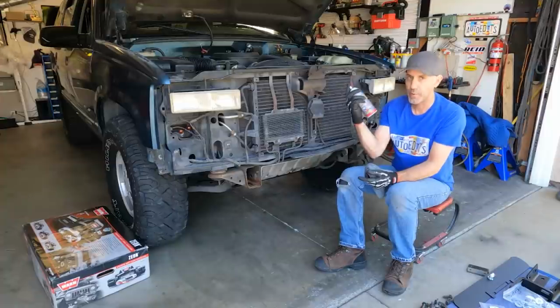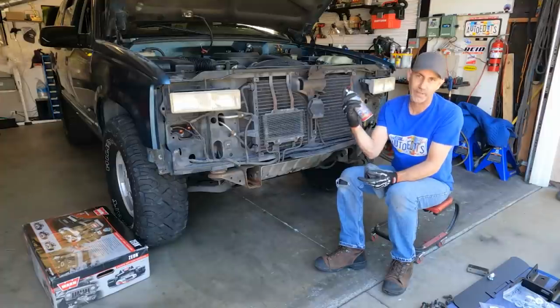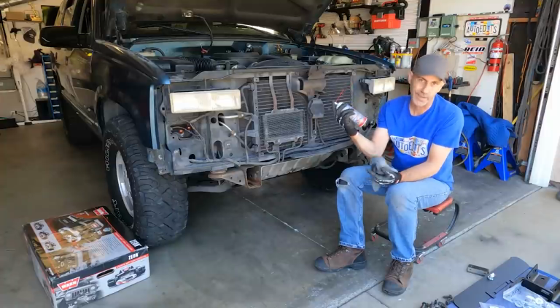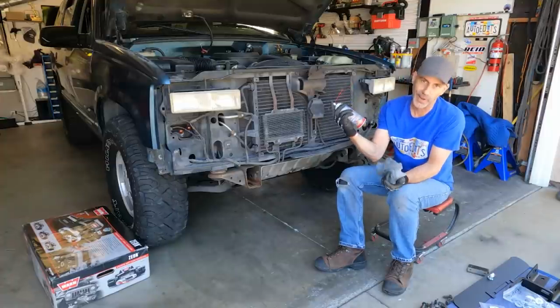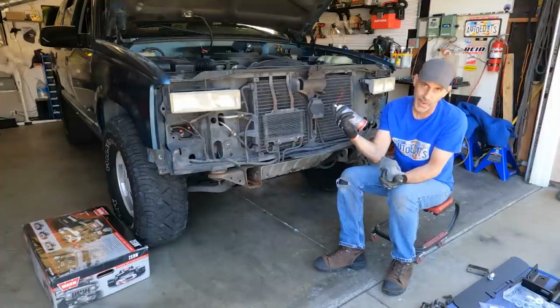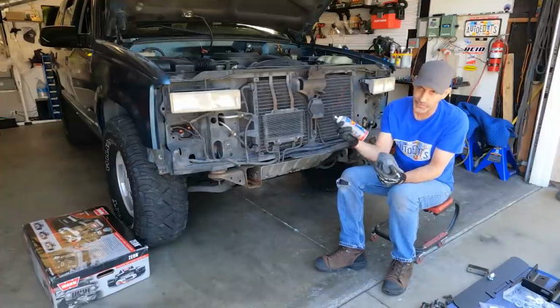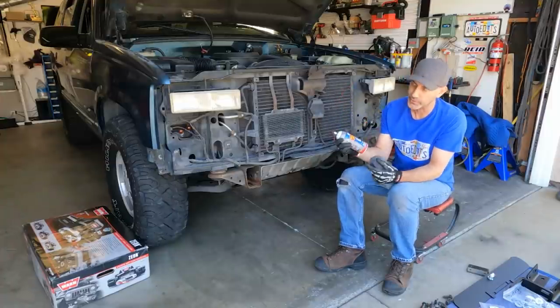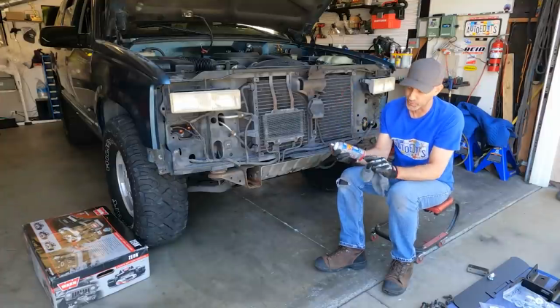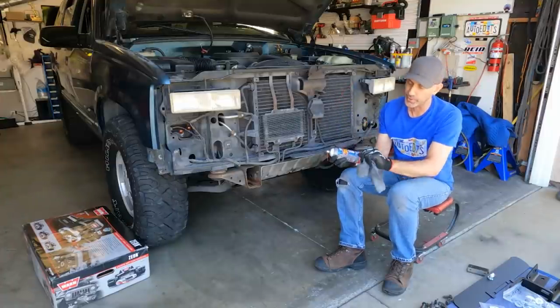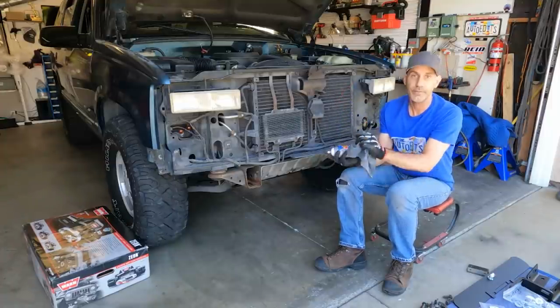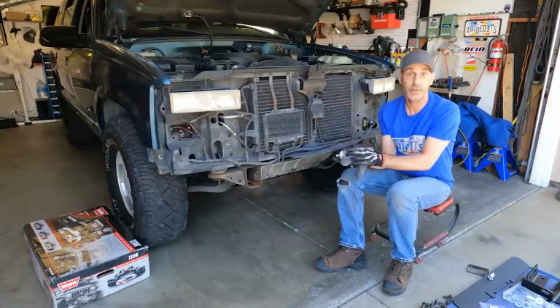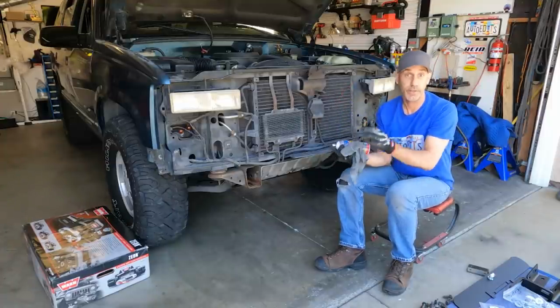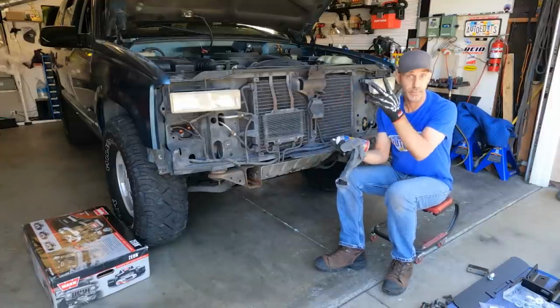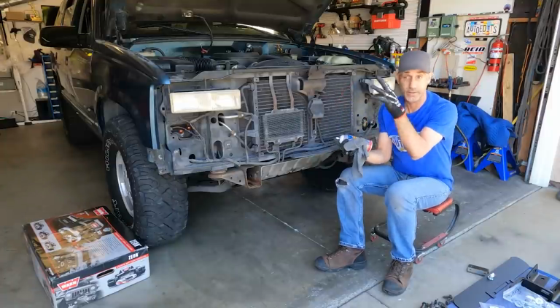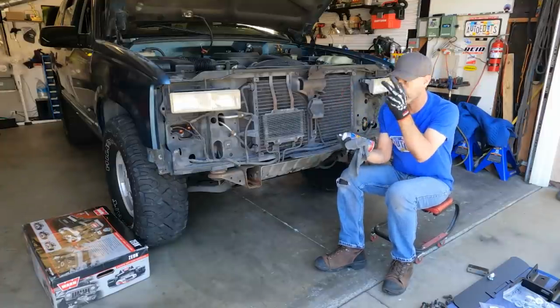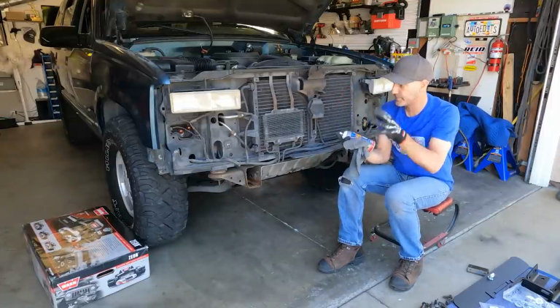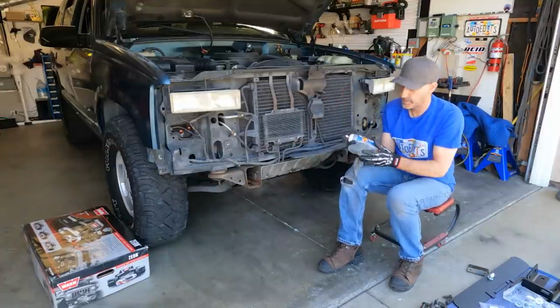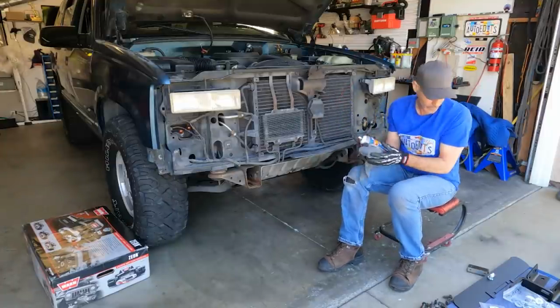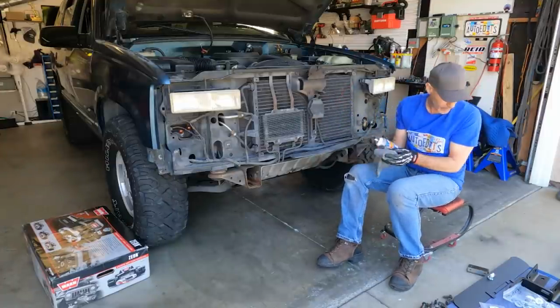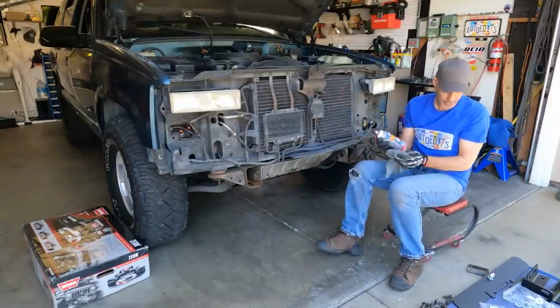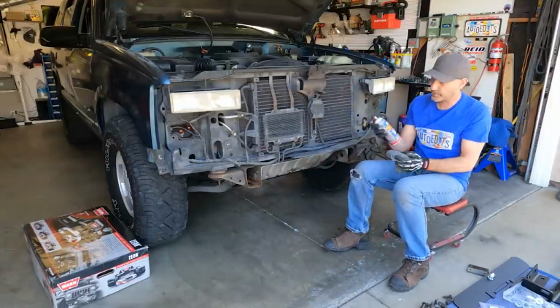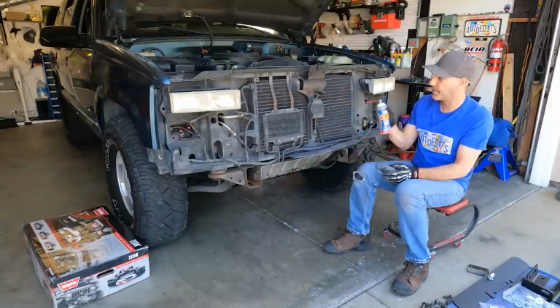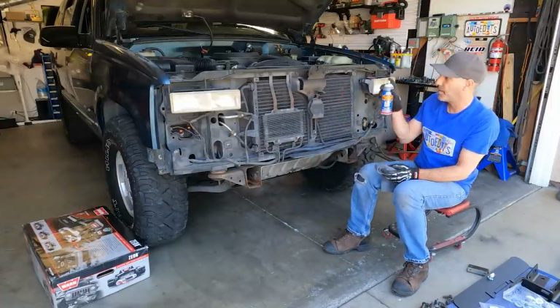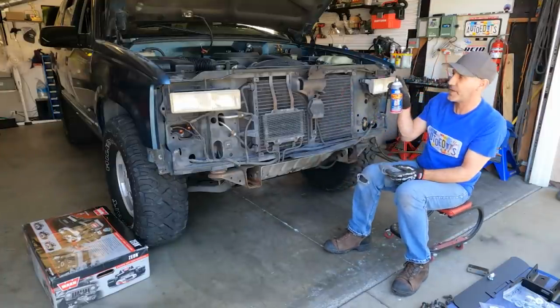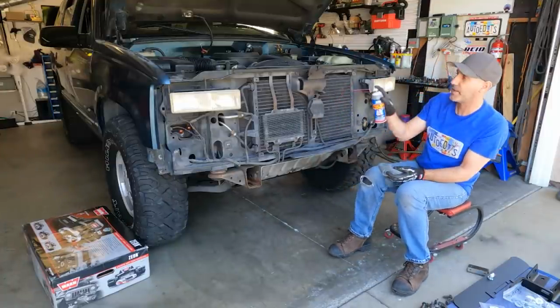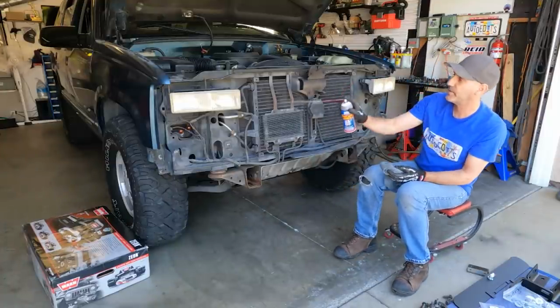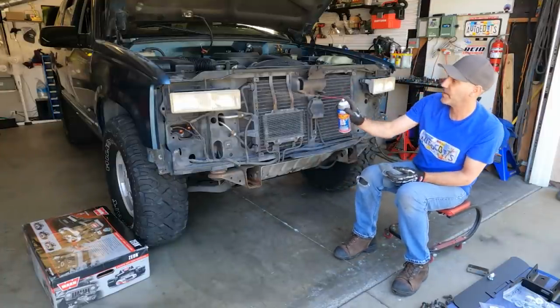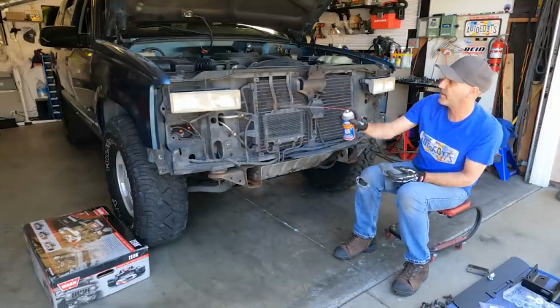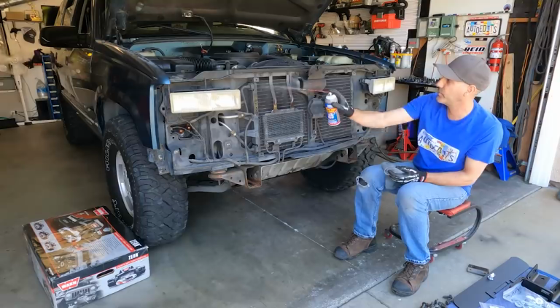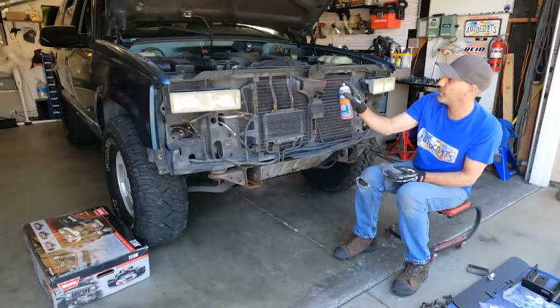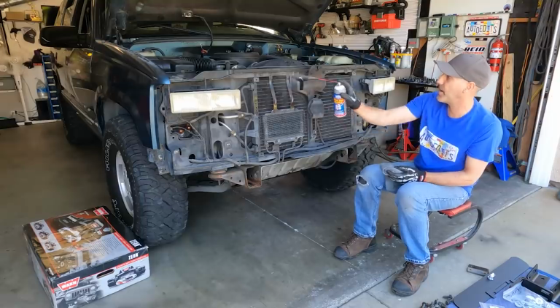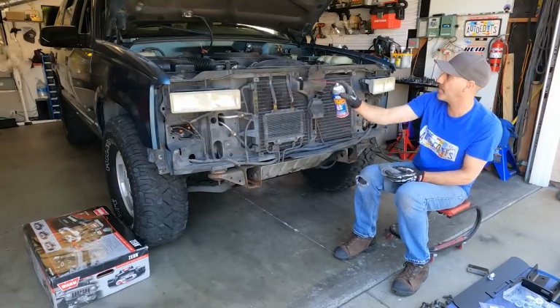That's just a WD-40 type thing — I just prefer the Lucas stuff. I put a link in my Amazon store. Likewise for my gloves — get some gloves. But yeah, let's shoot it down.